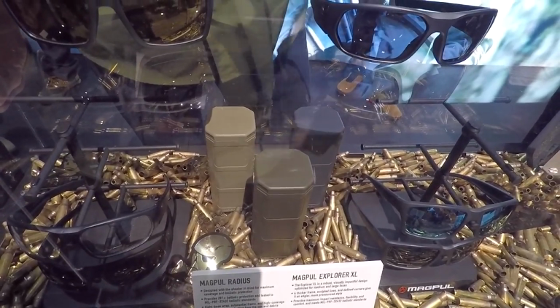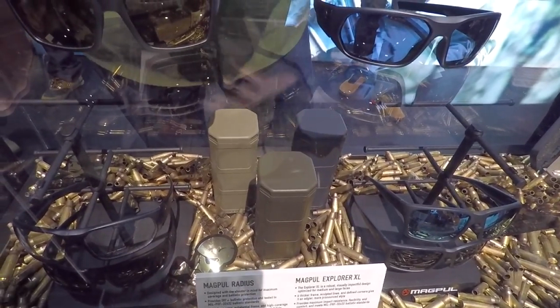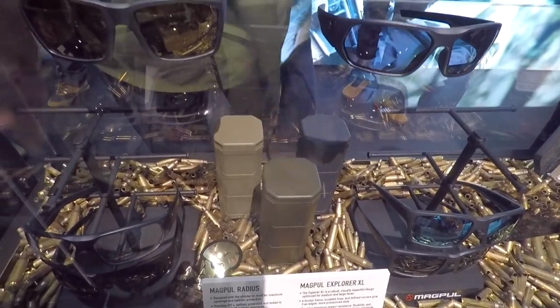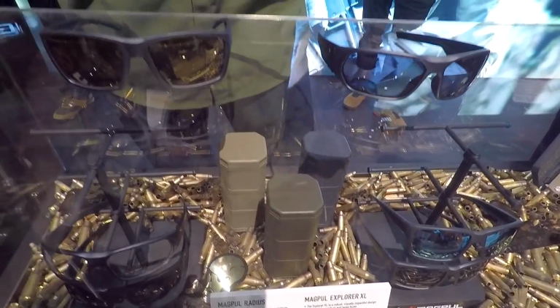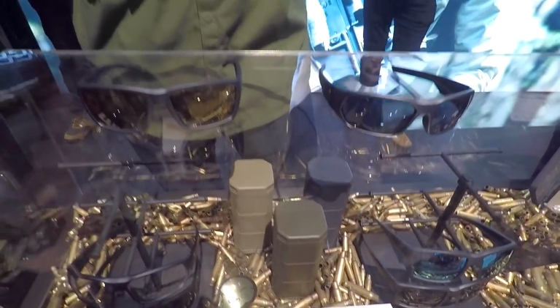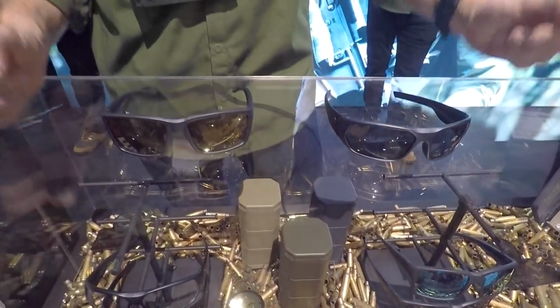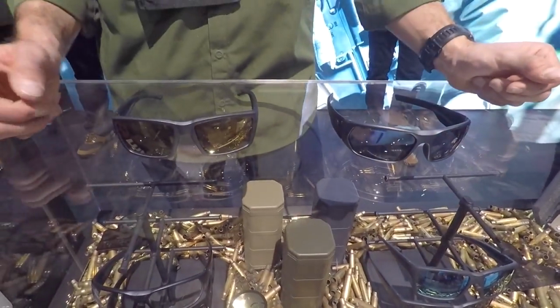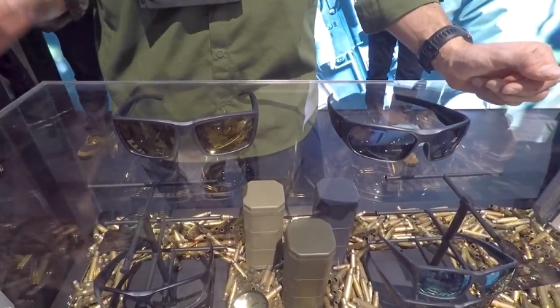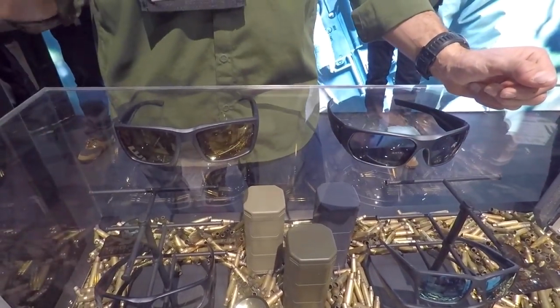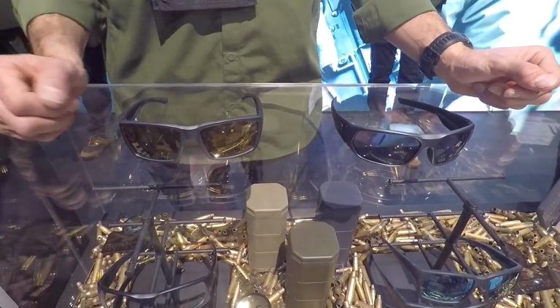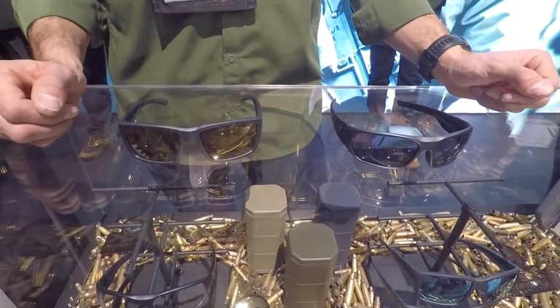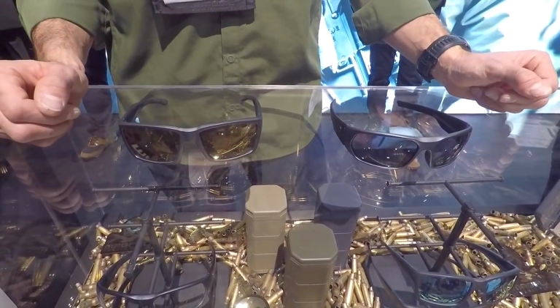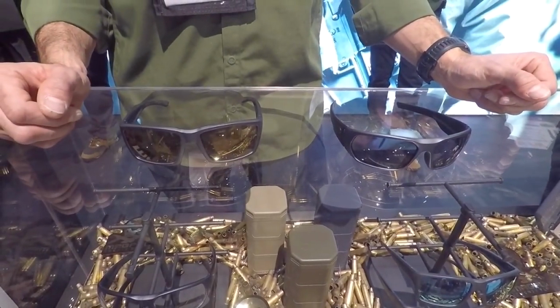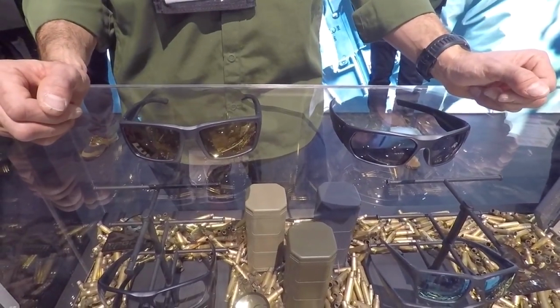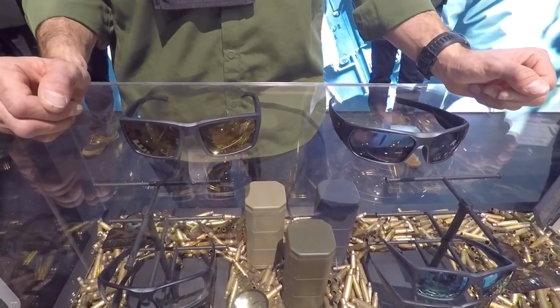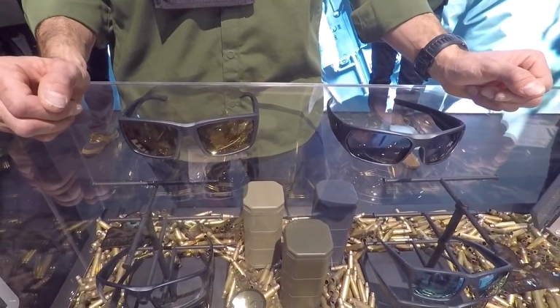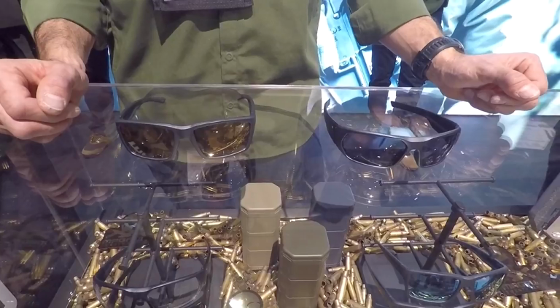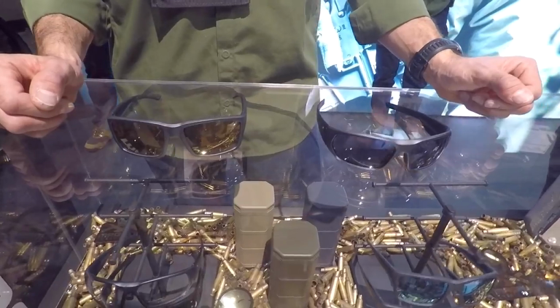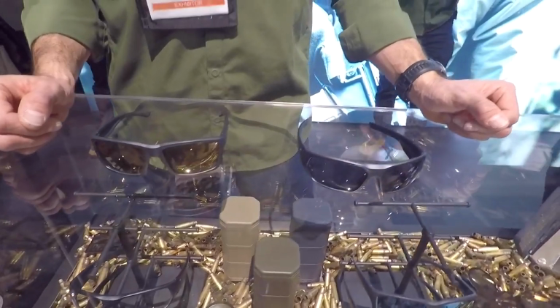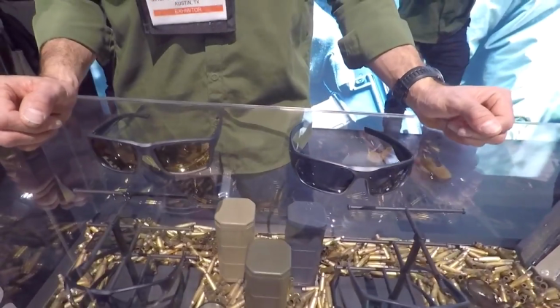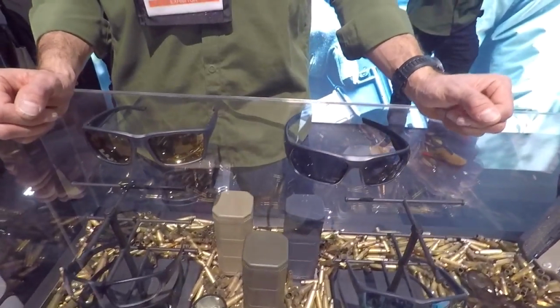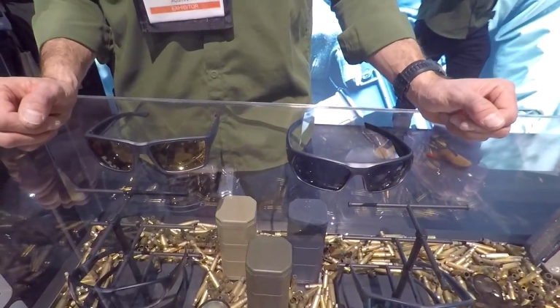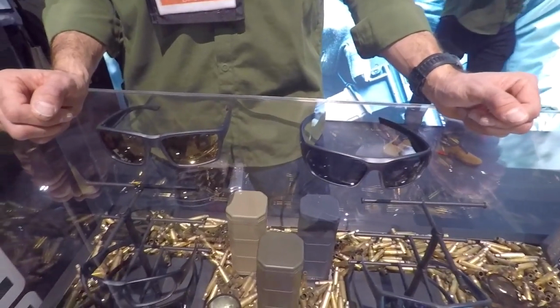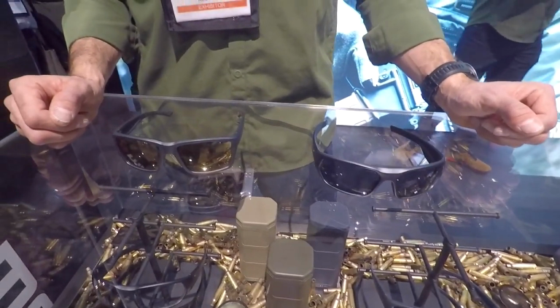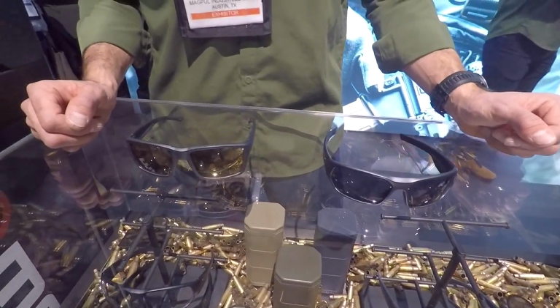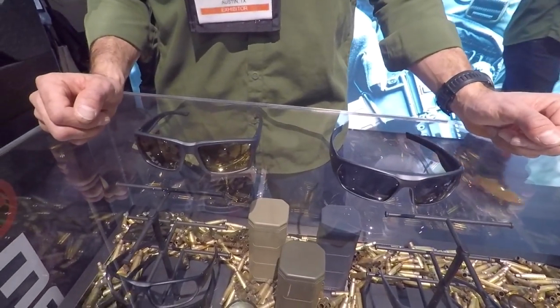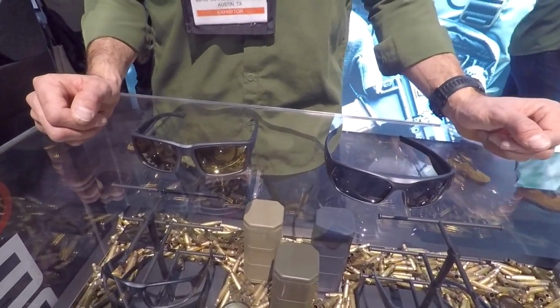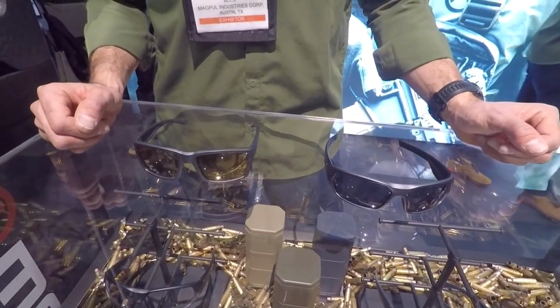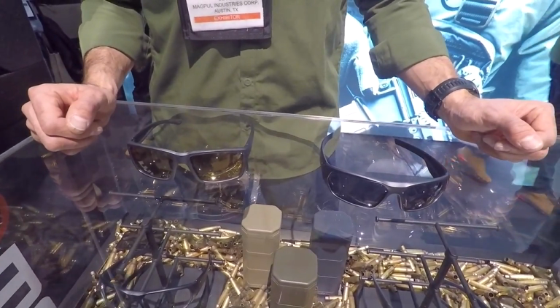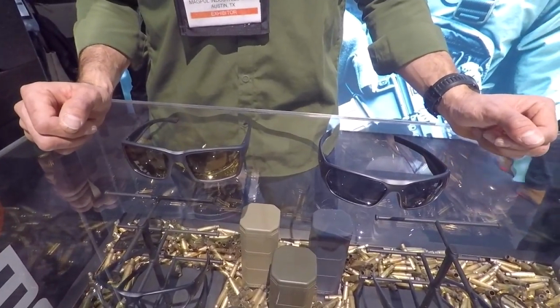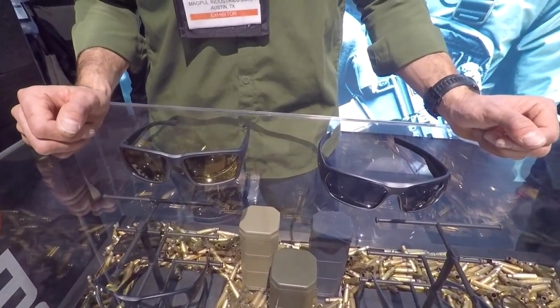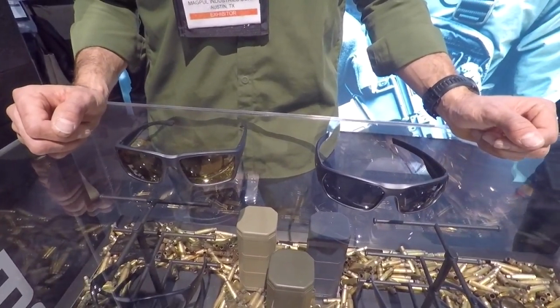Like all of our models, they all come in the Docker case — it's typically a black case that comes with all of our pieces — along with a cleaning cloth.